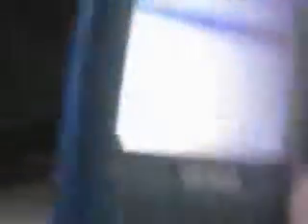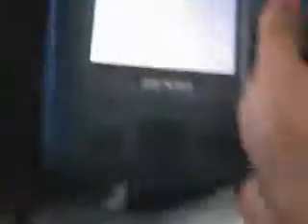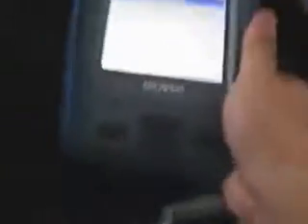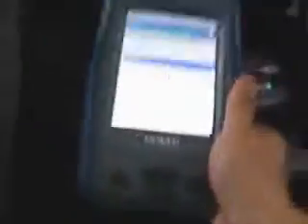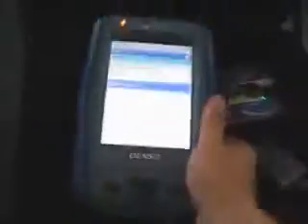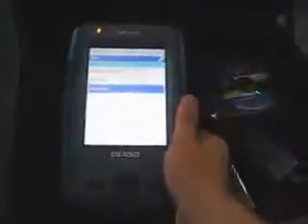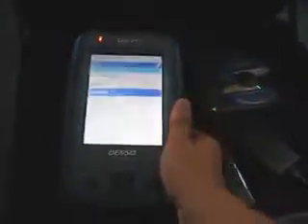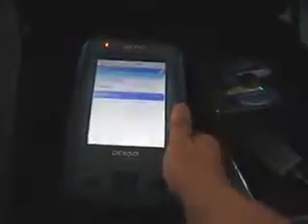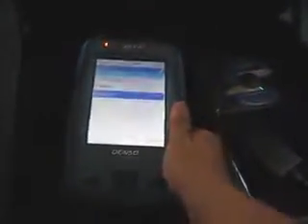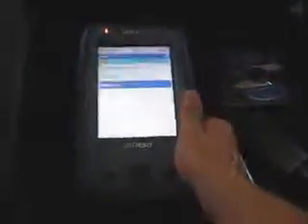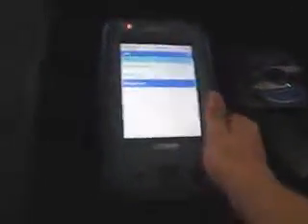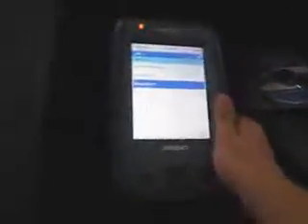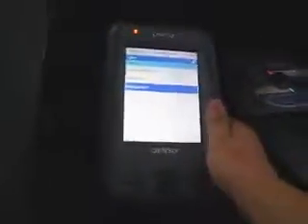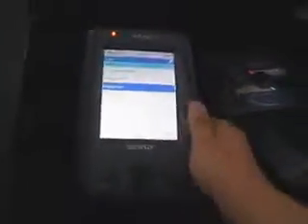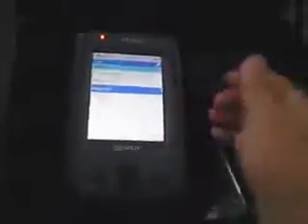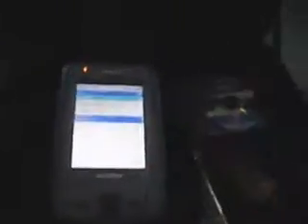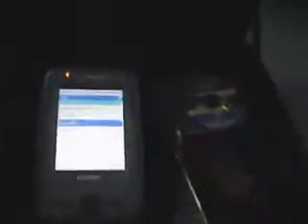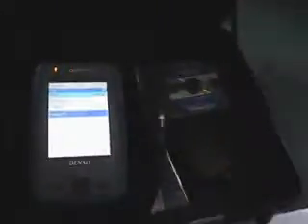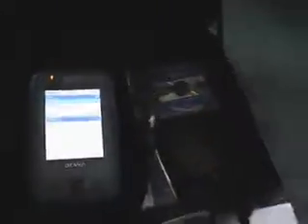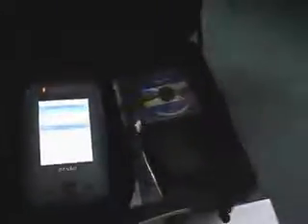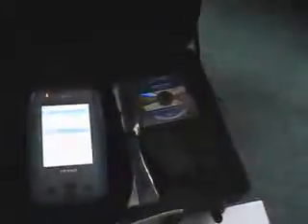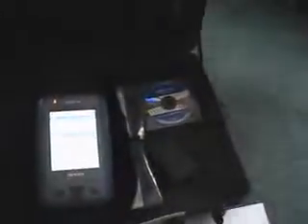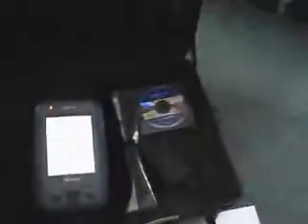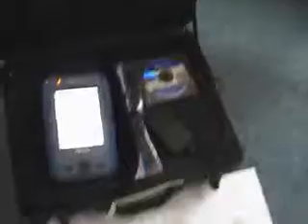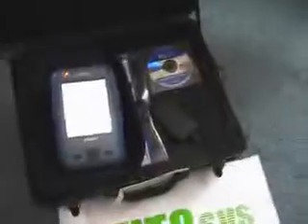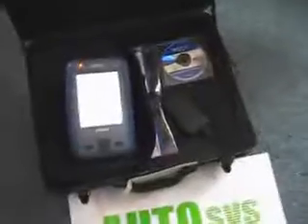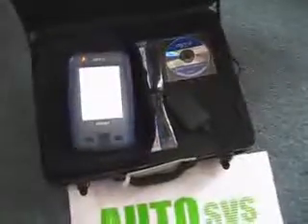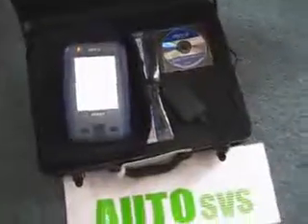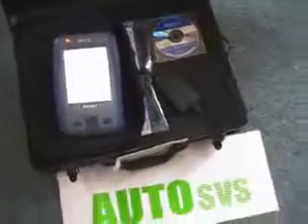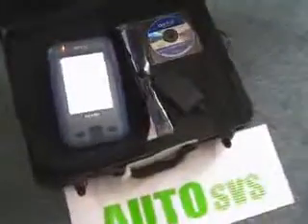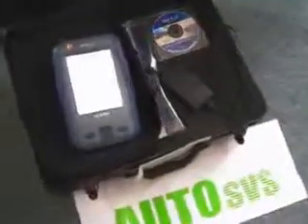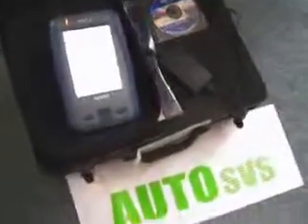Press the intelligent tester power button to turn the device on.